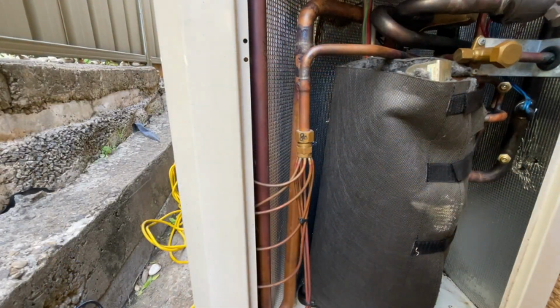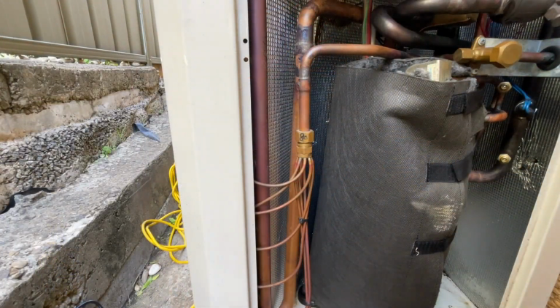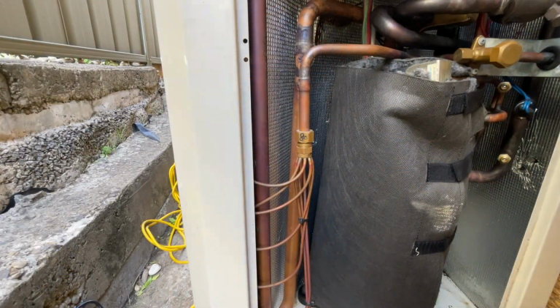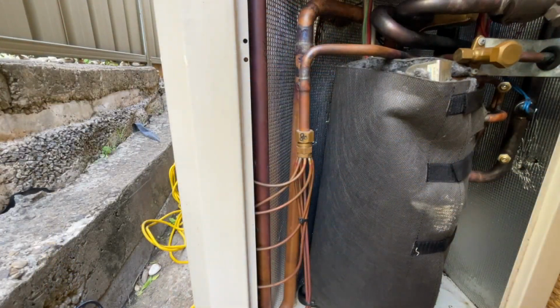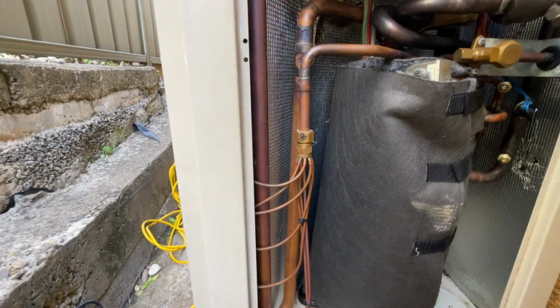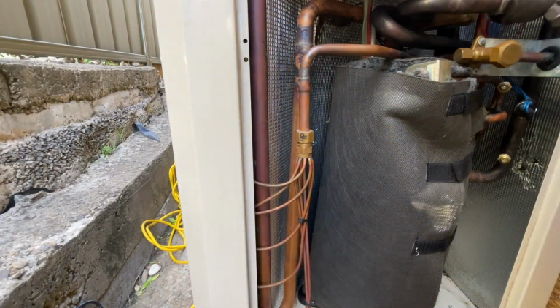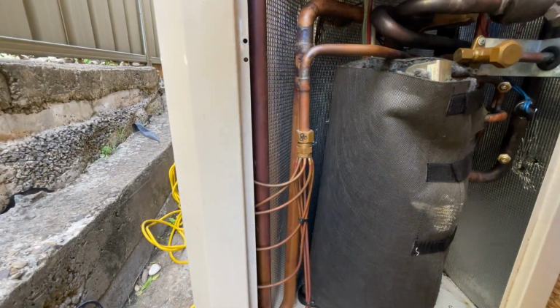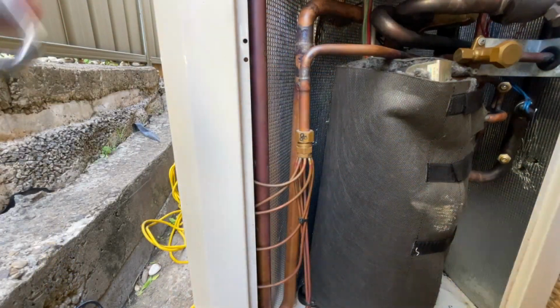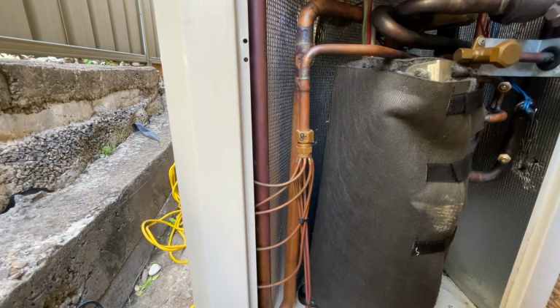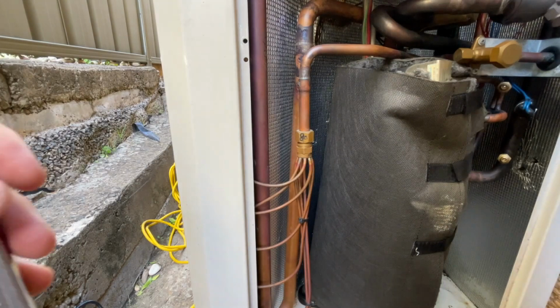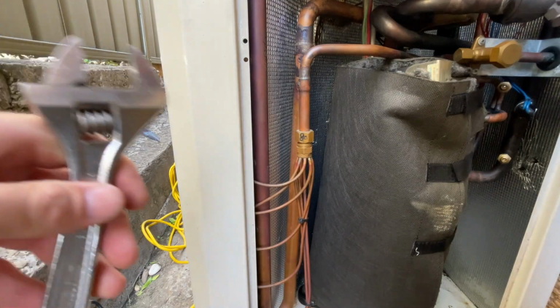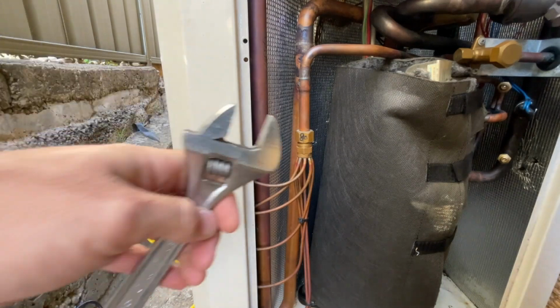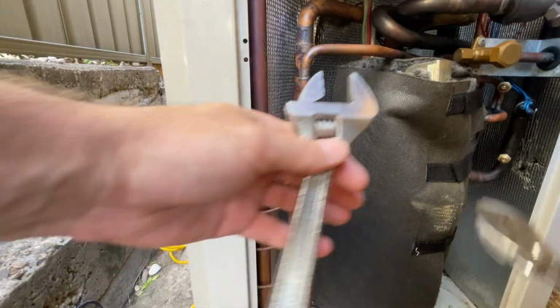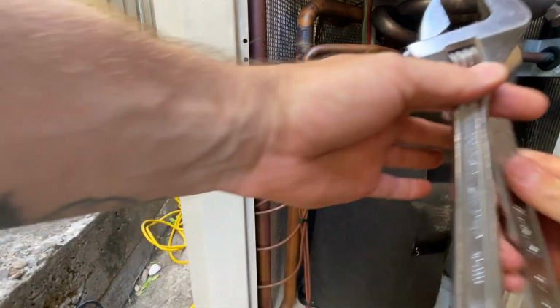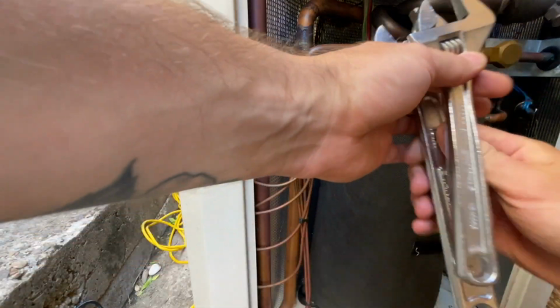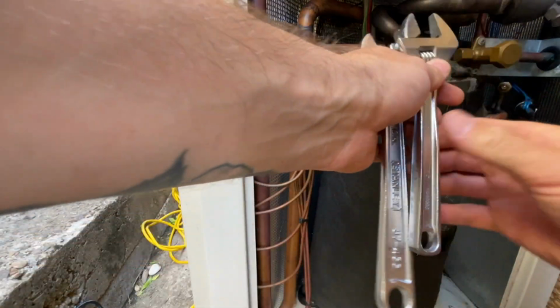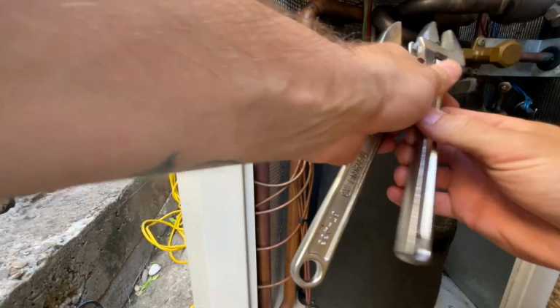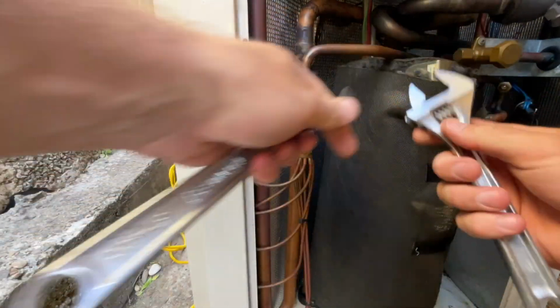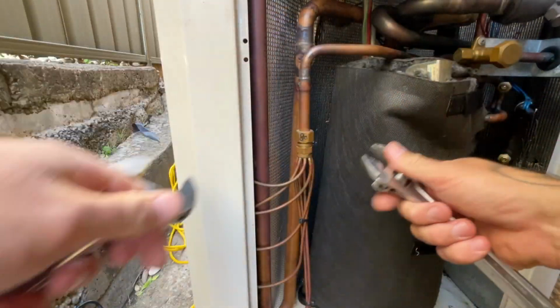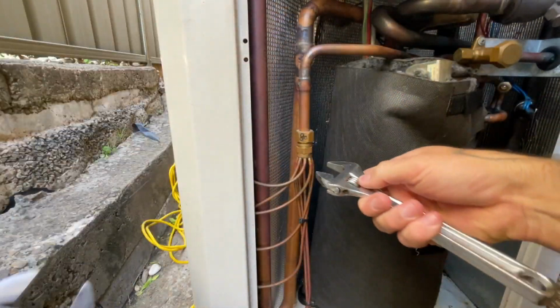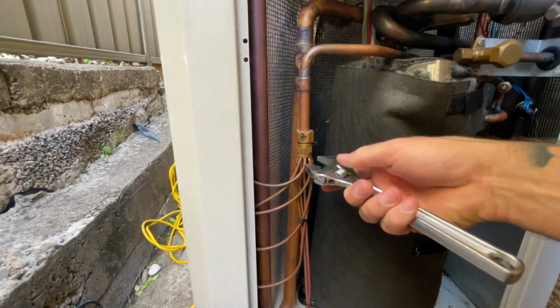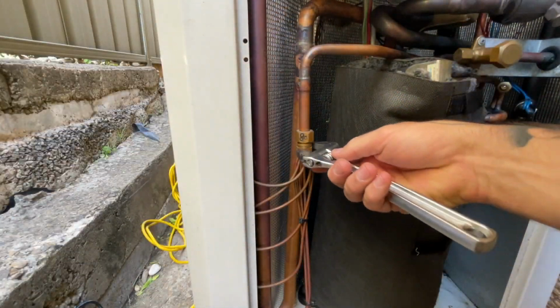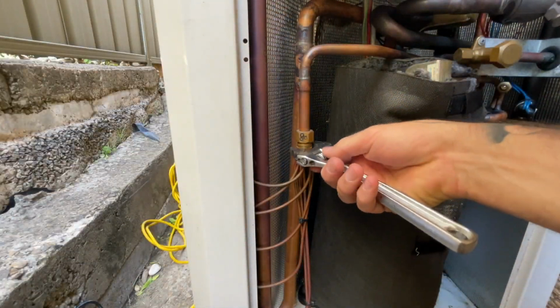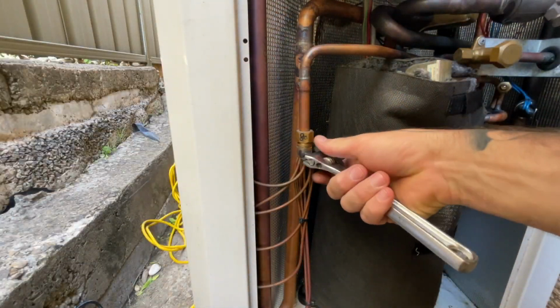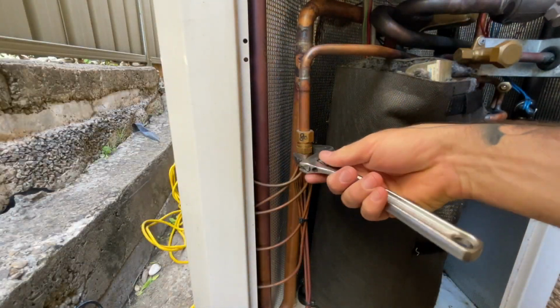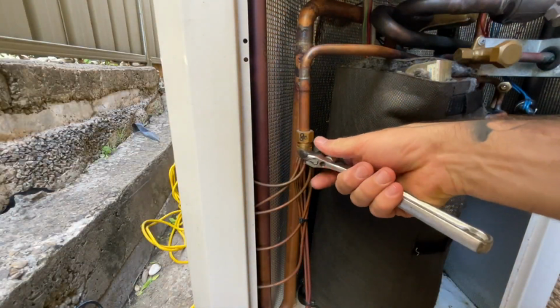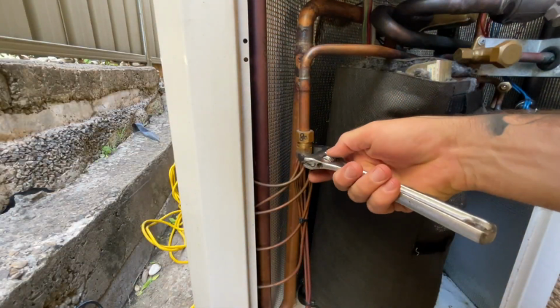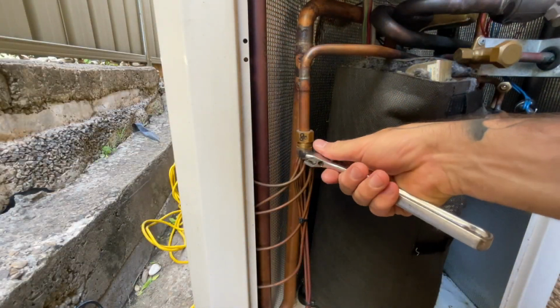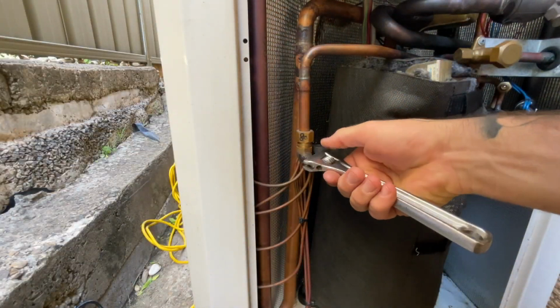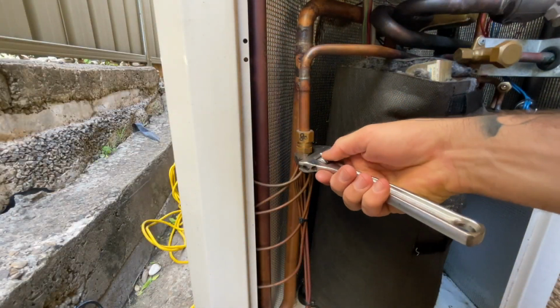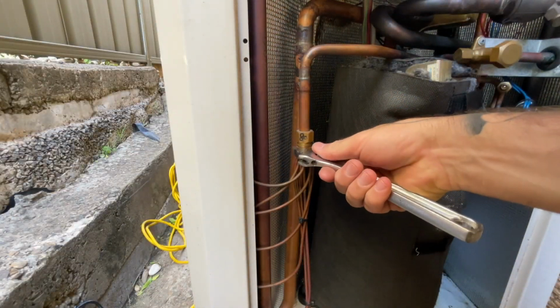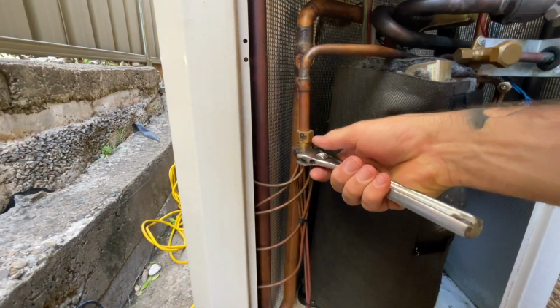Alright, so I'm going to take this out and replace the accurator in it.